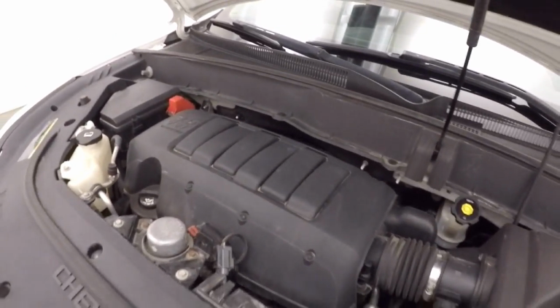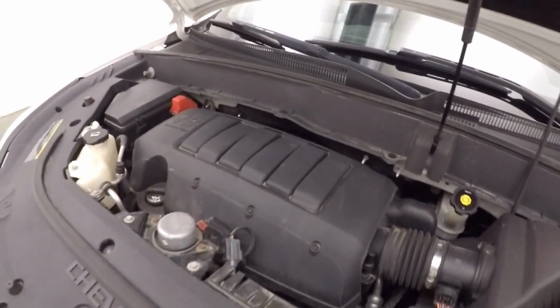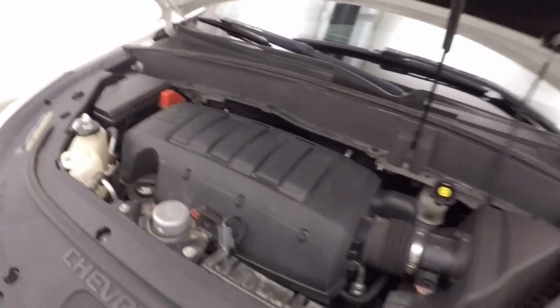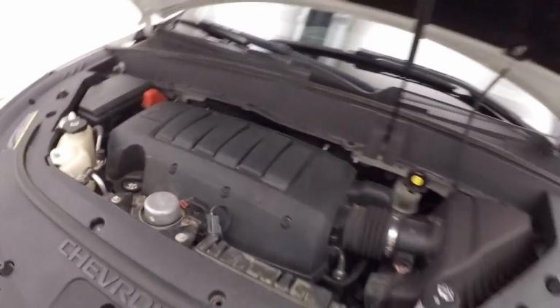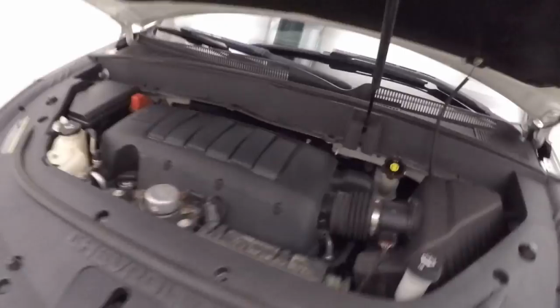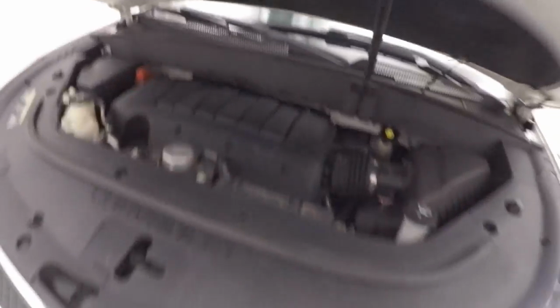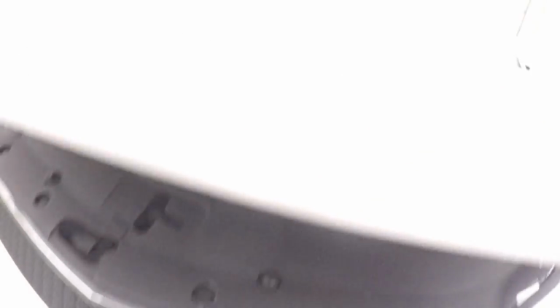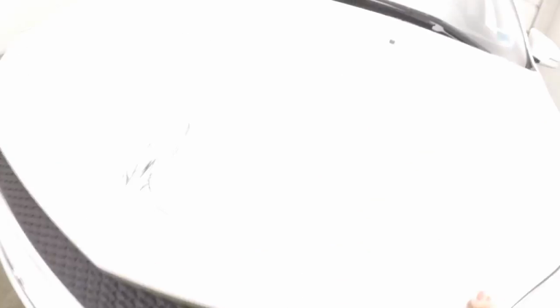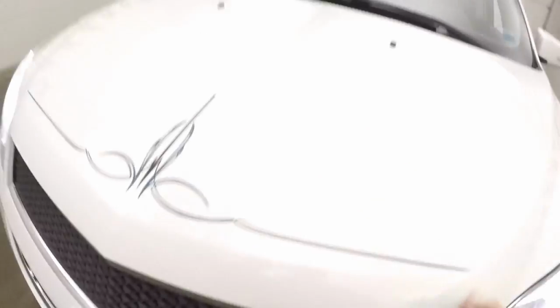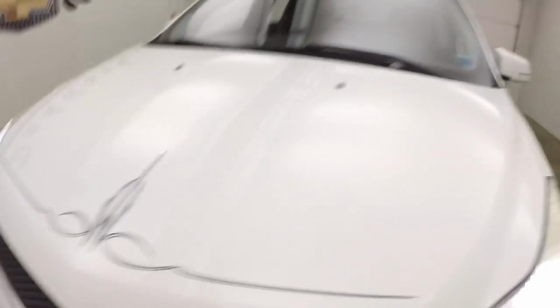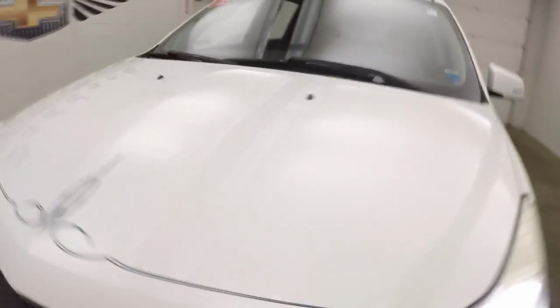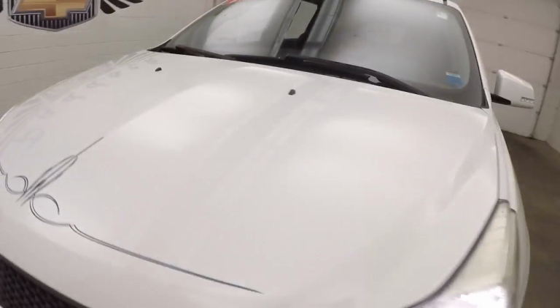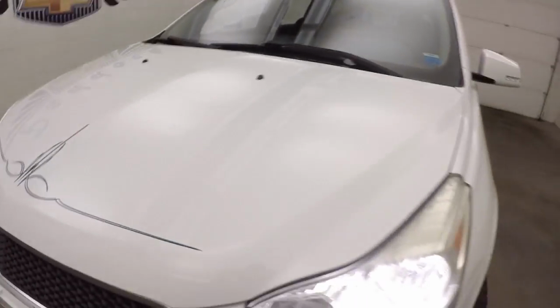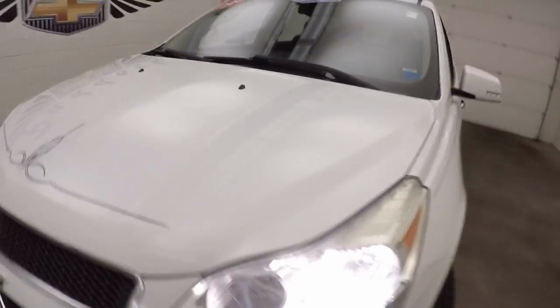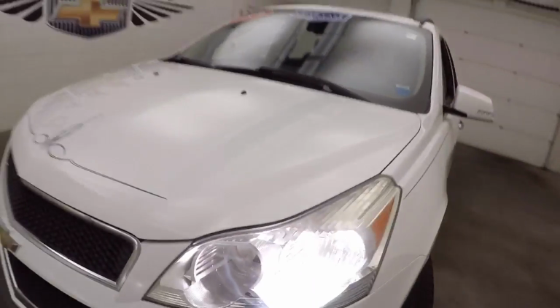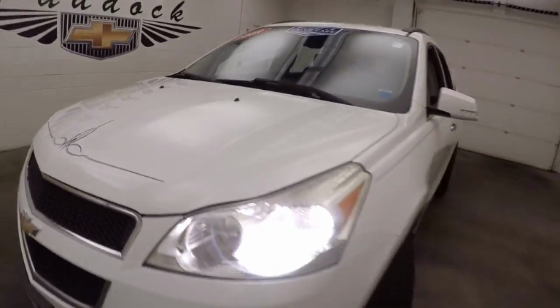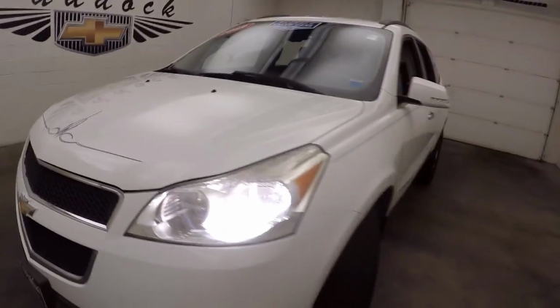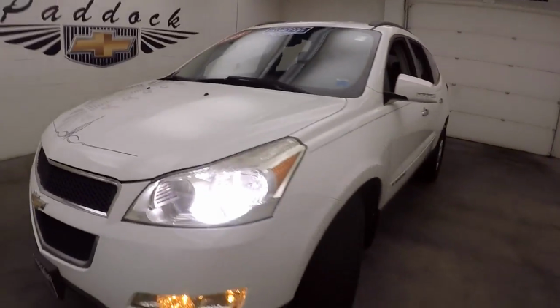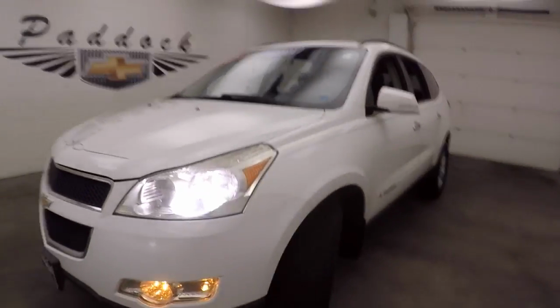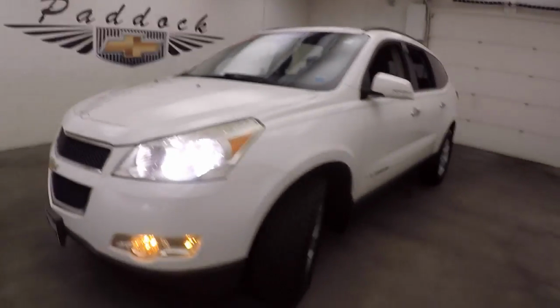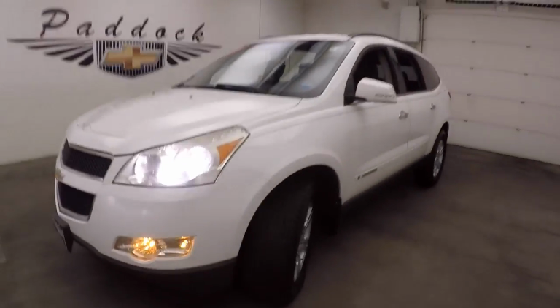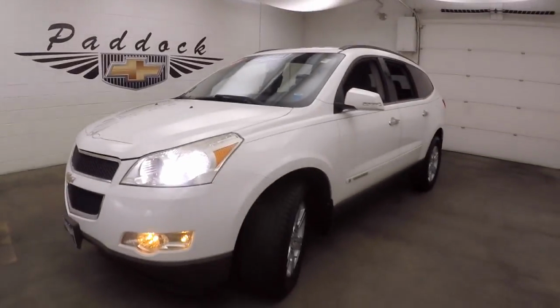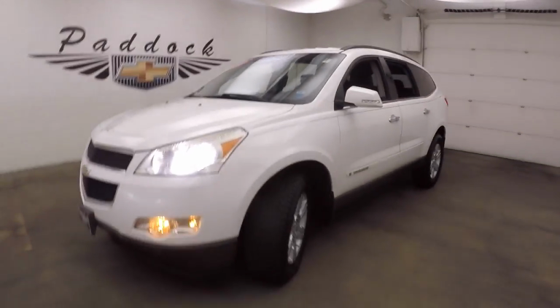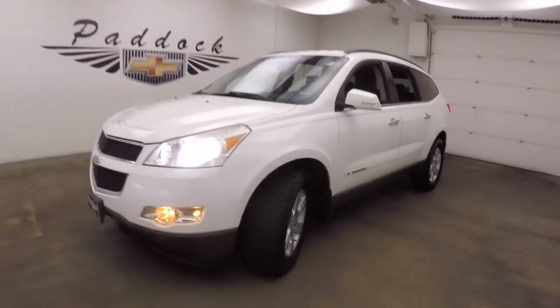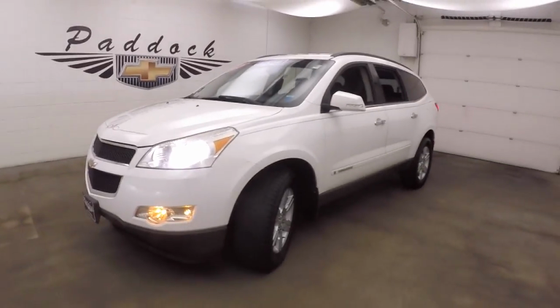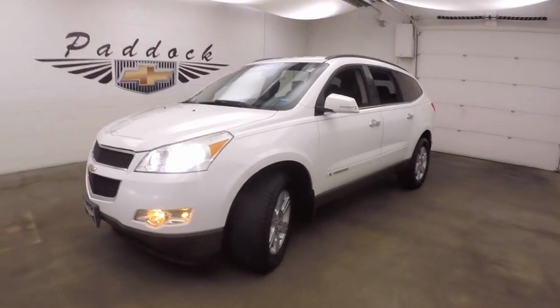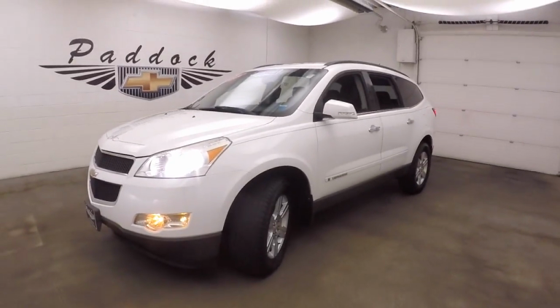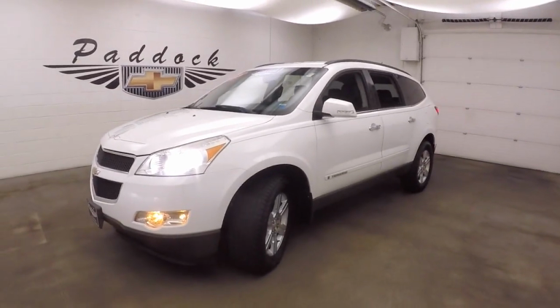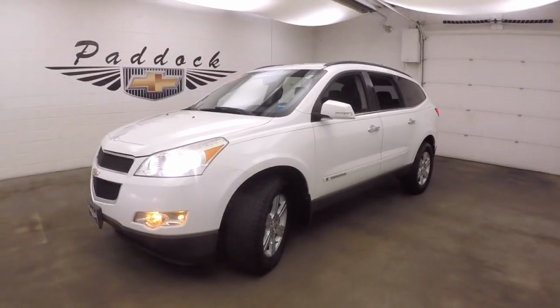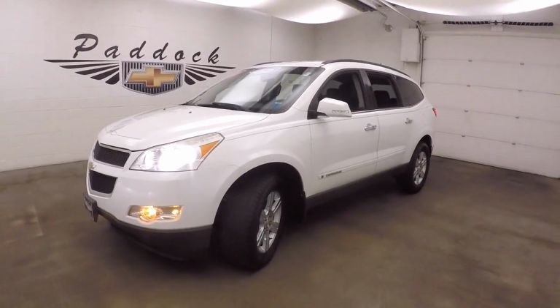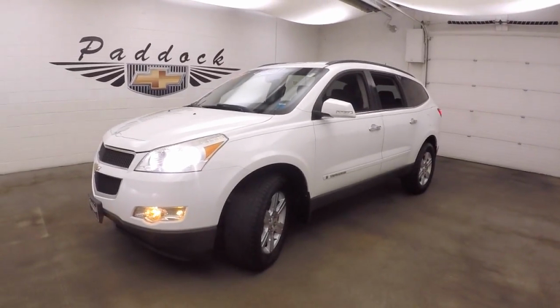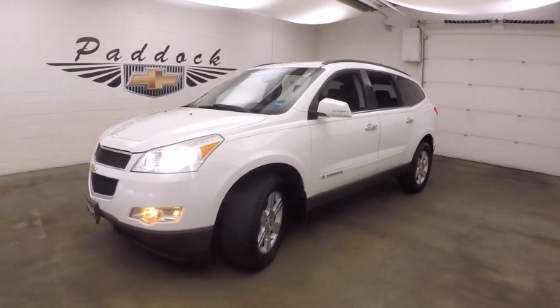It's good on gas. That's the 2009 Chevy Traverse.